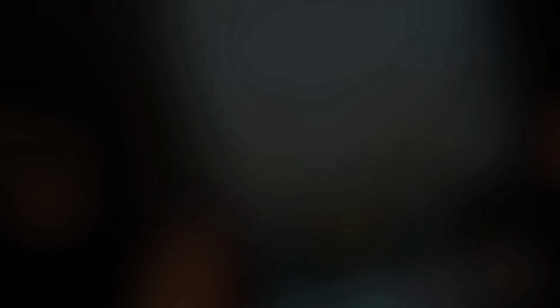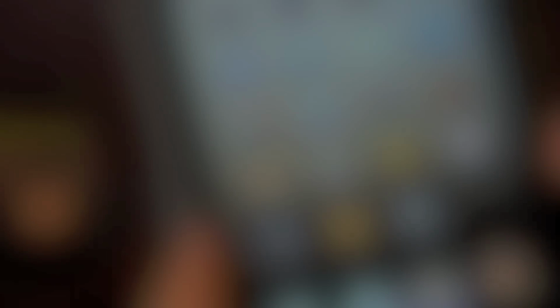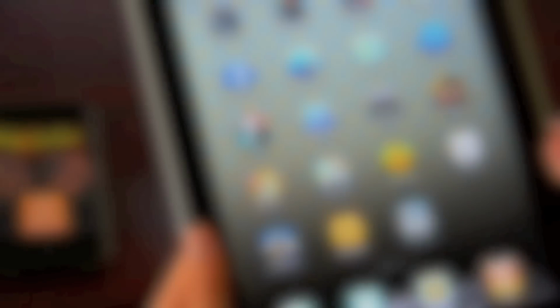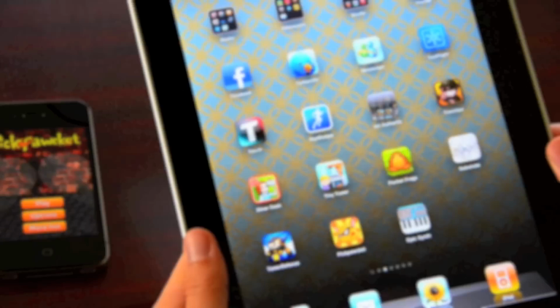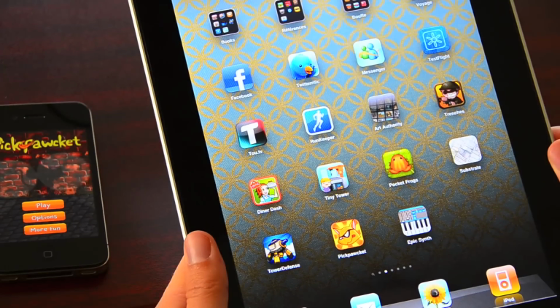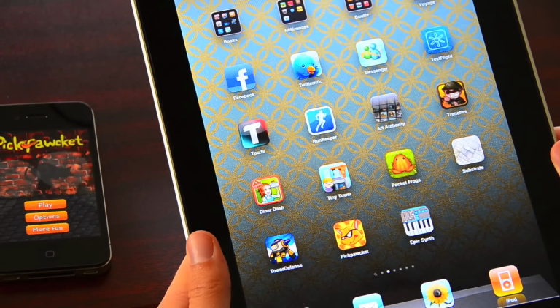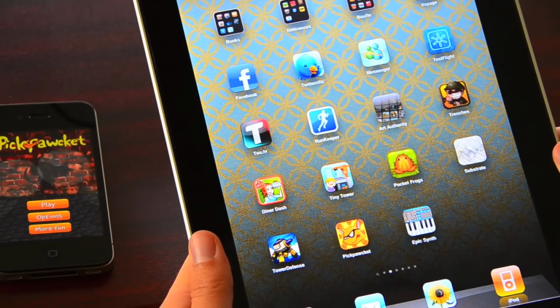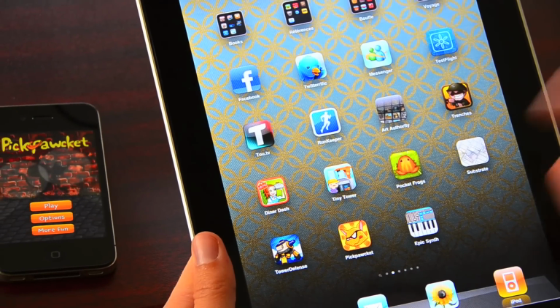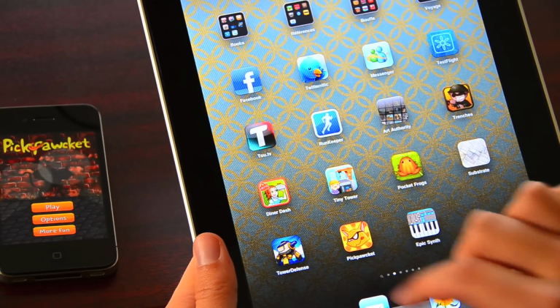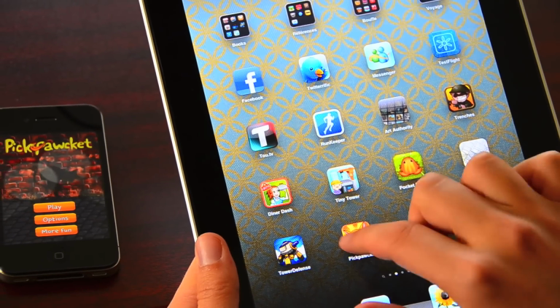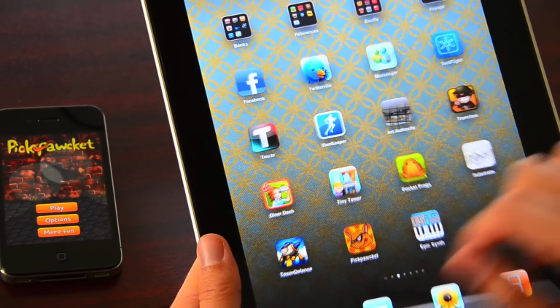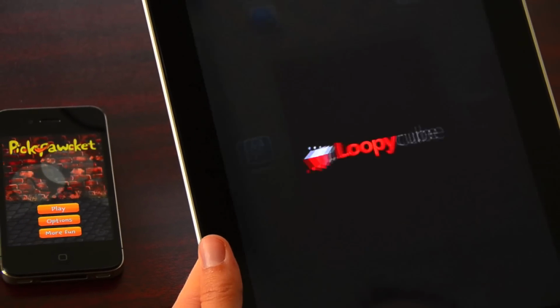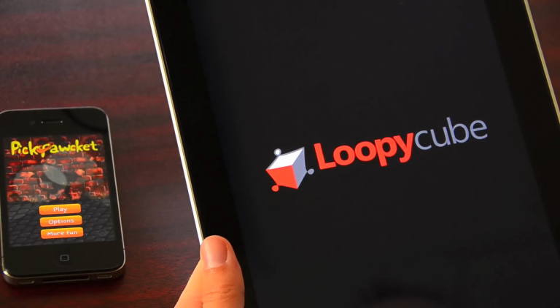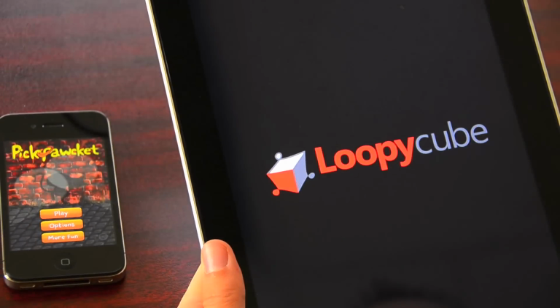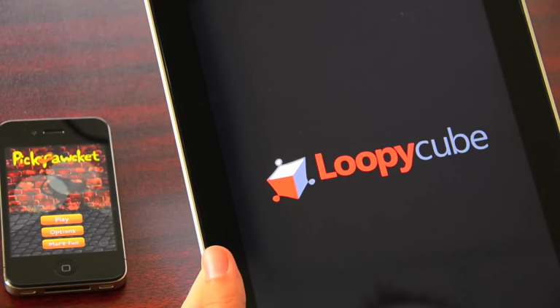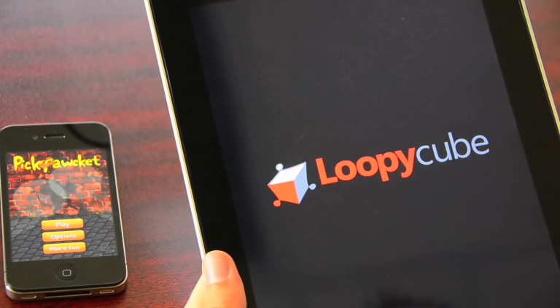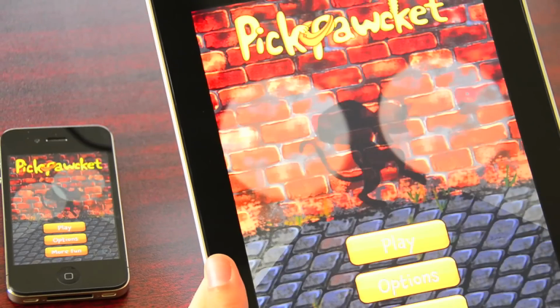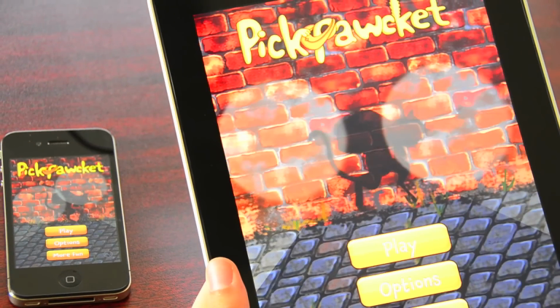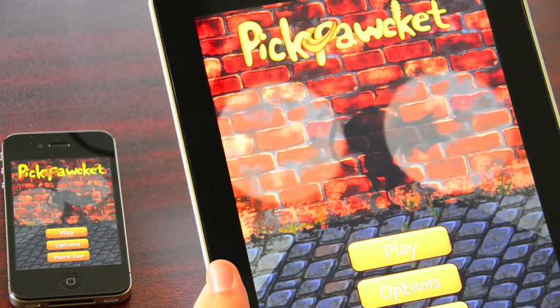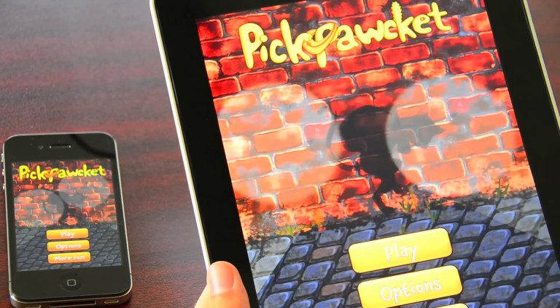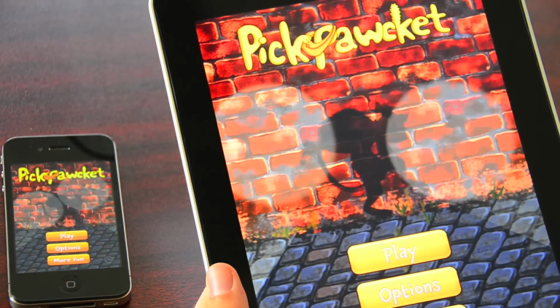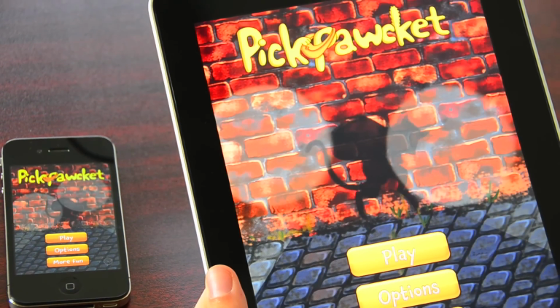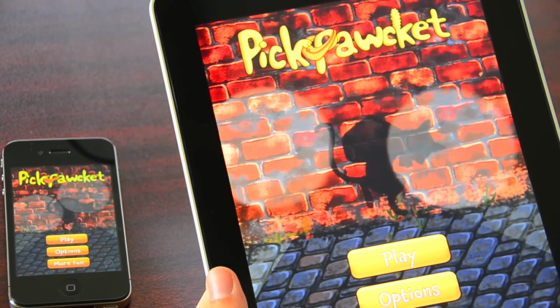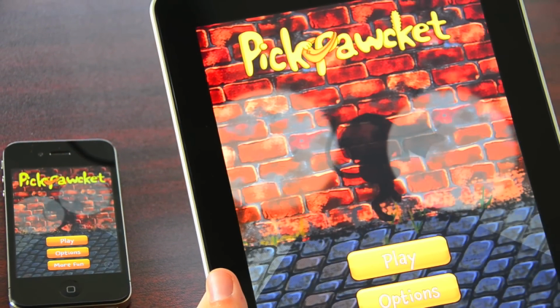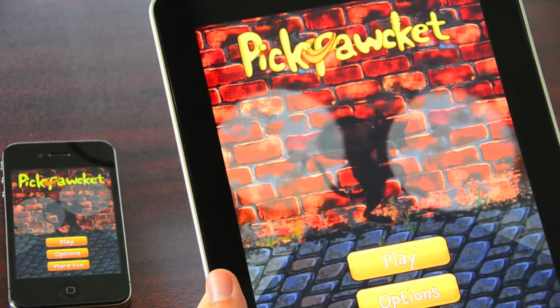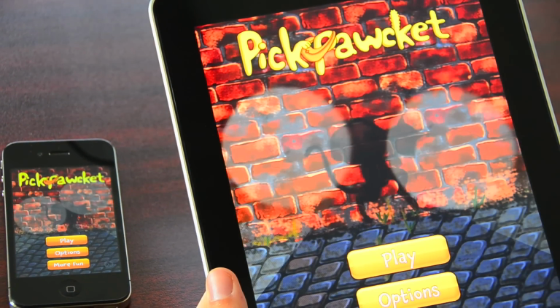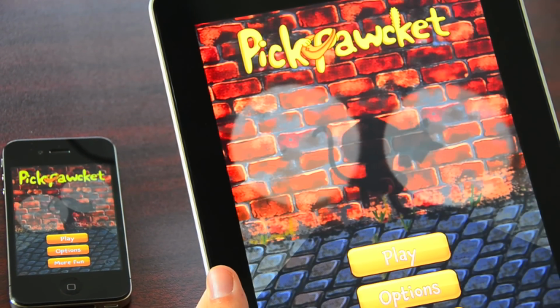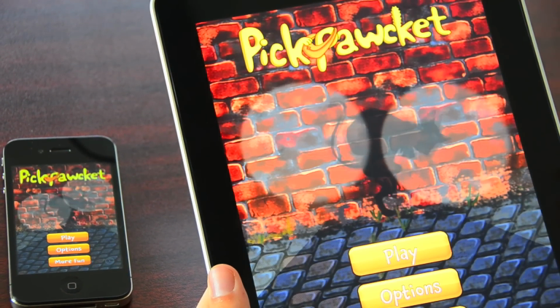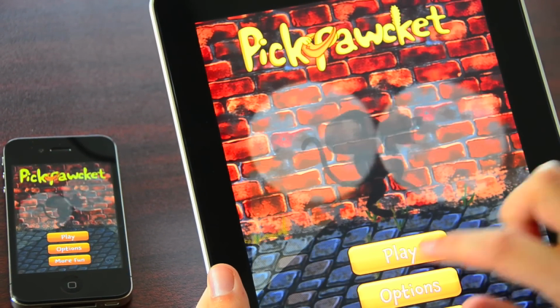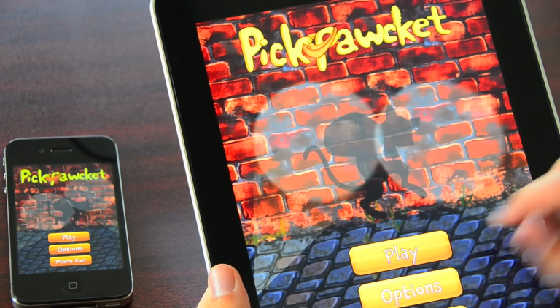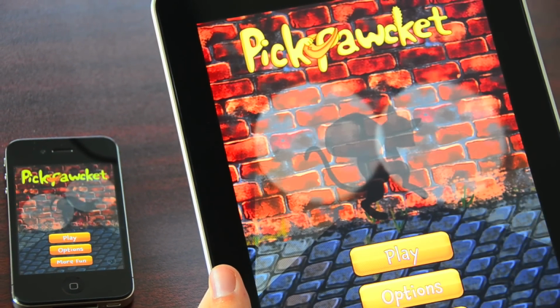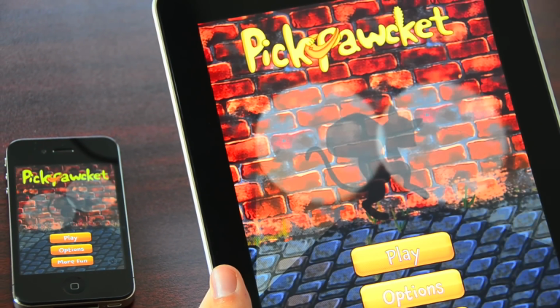Hi, I'm about to show you Pickpocket, Loopycube's new action puzzle game, a universal app for both the iPhone and iPad.